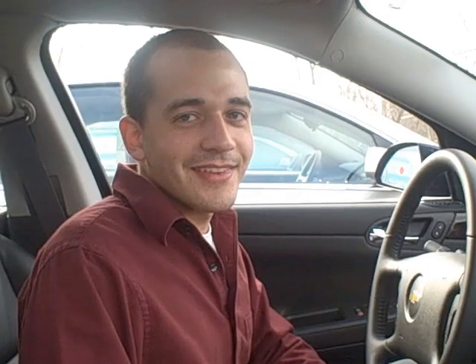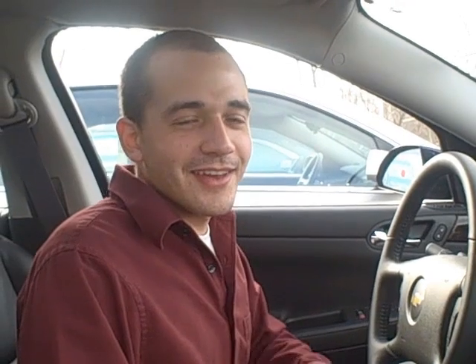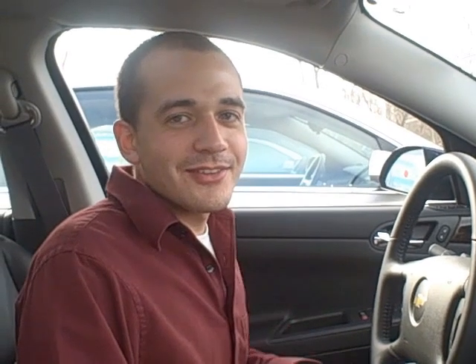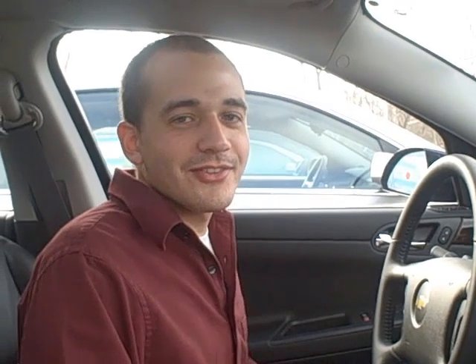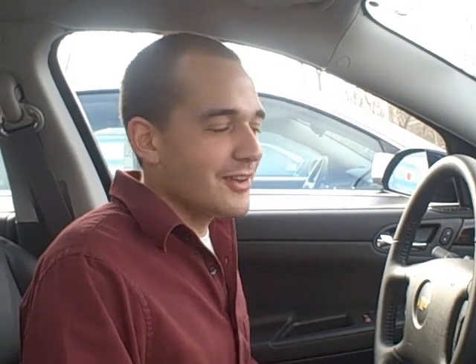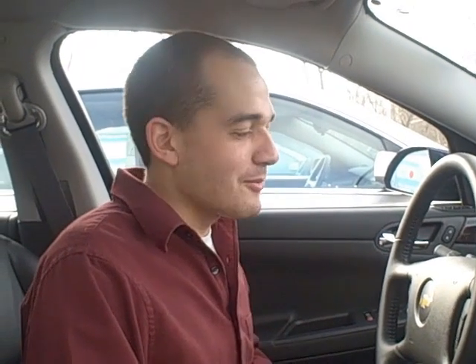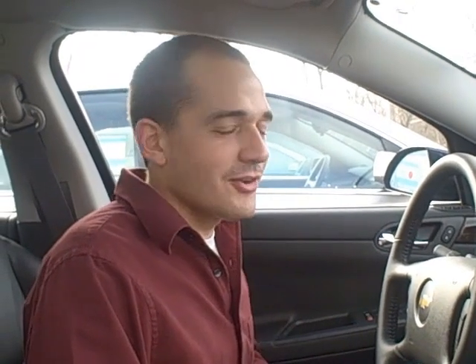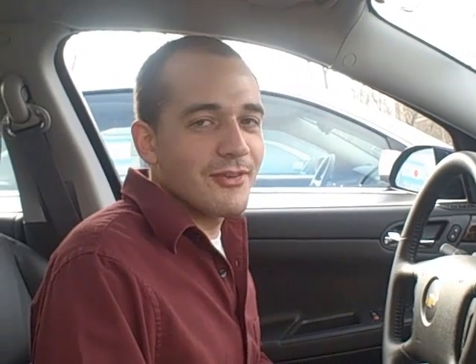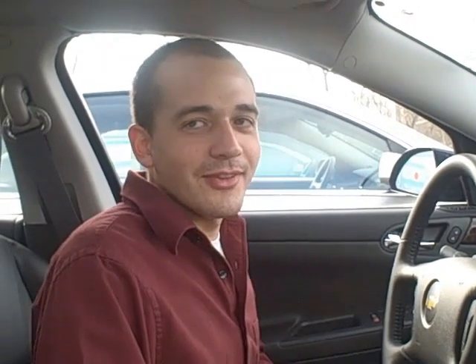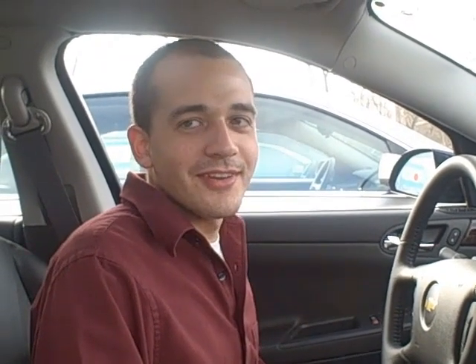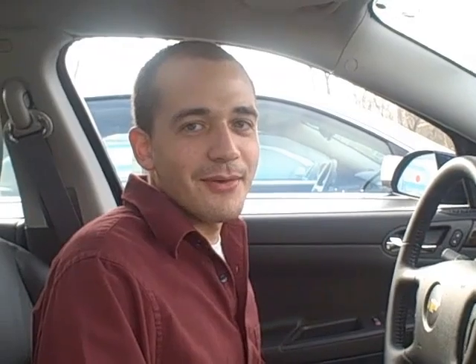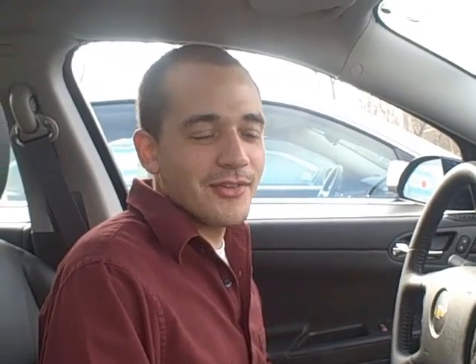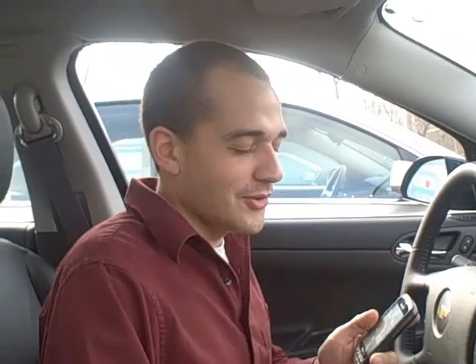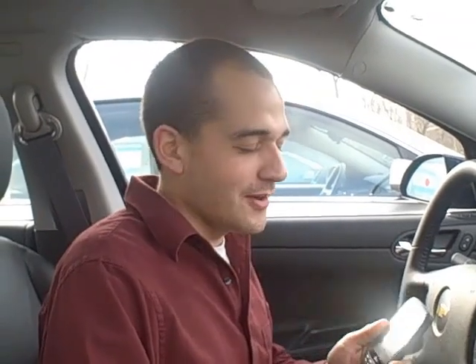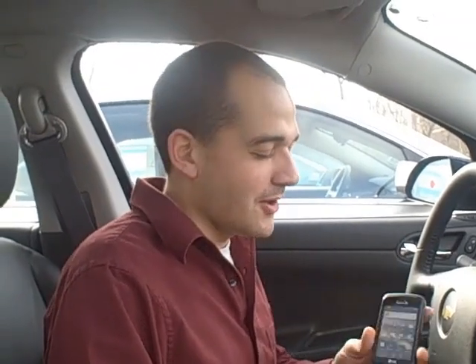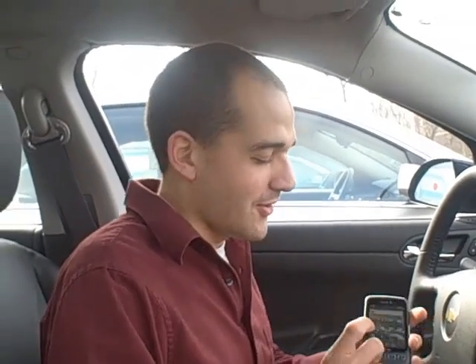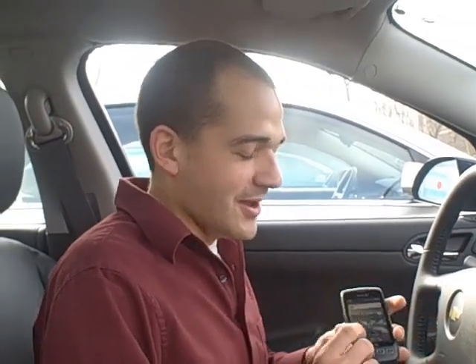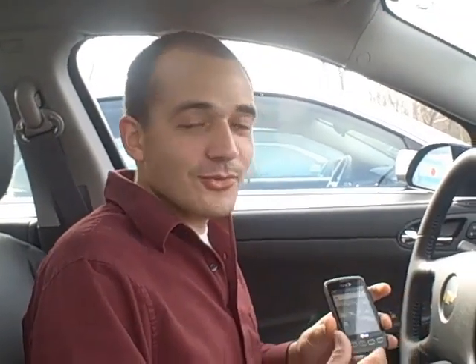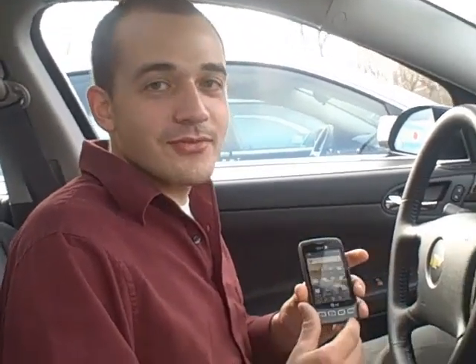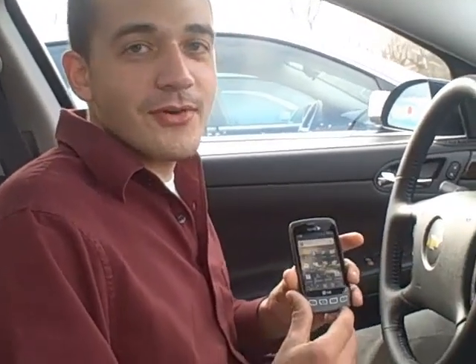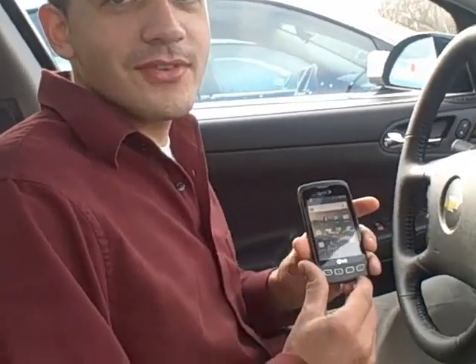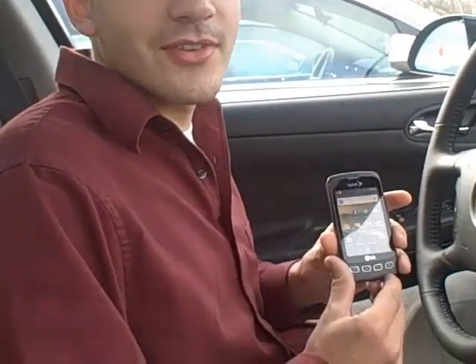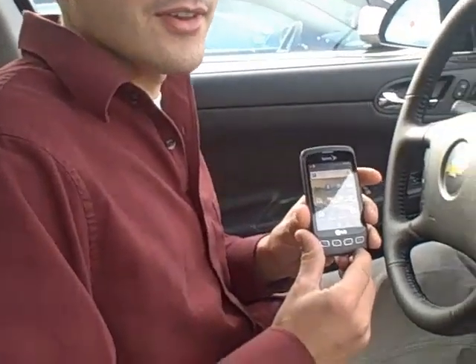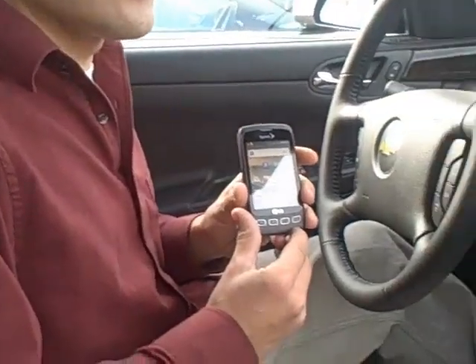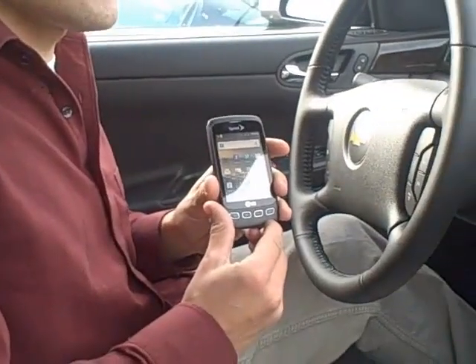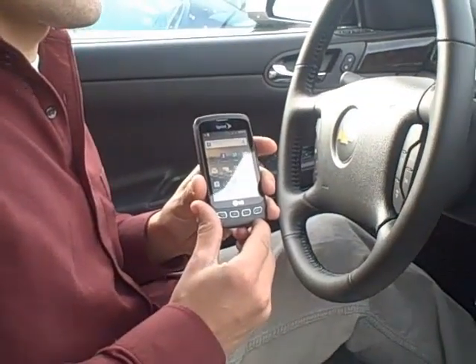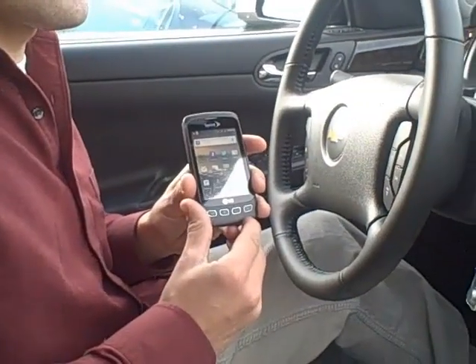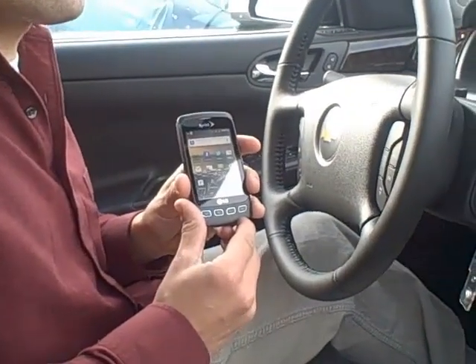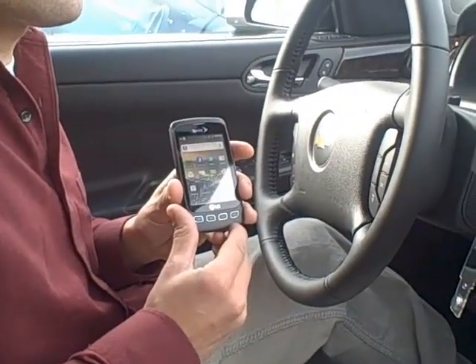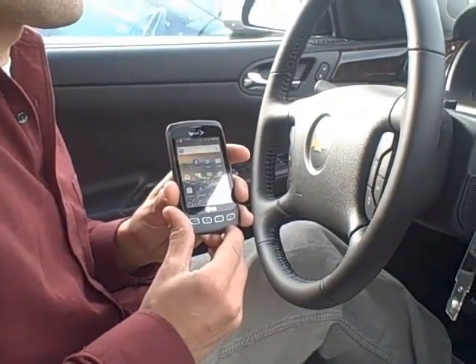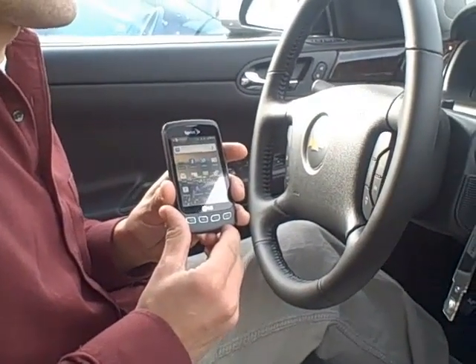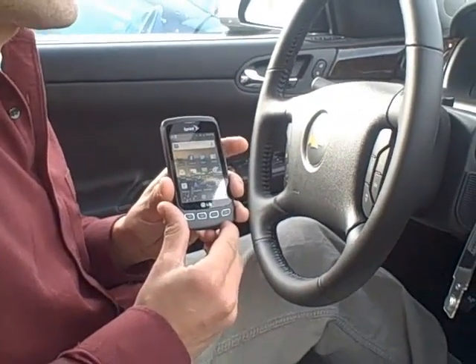Hey guys, it's Jake here from Hair Chevrolet. I'm going to show you how to pair your Android phone to the 2012 Chevy Impala.